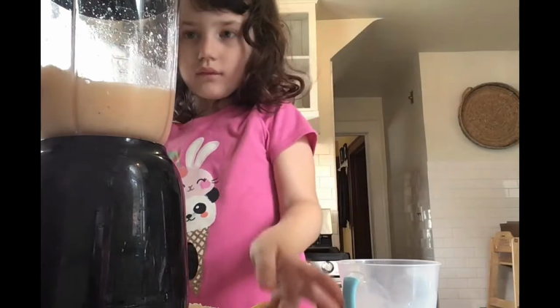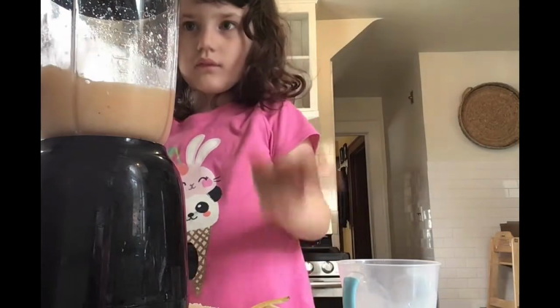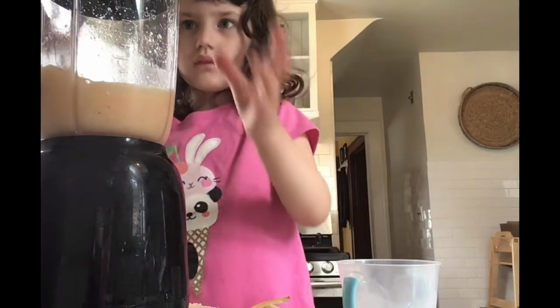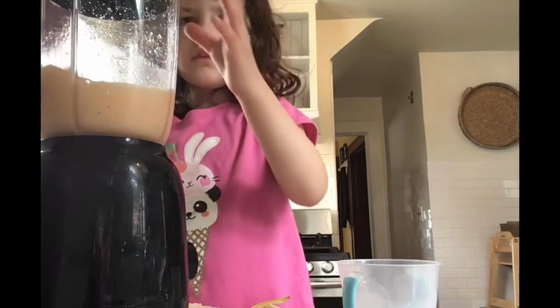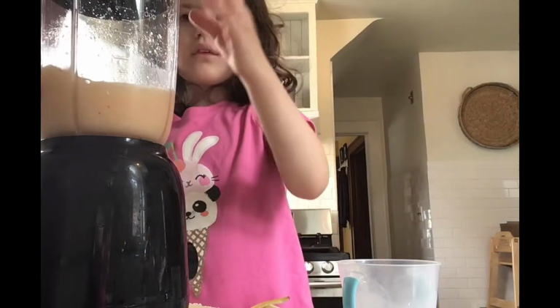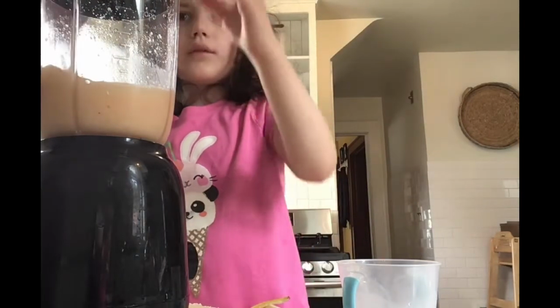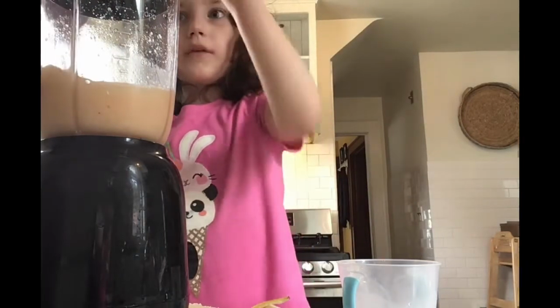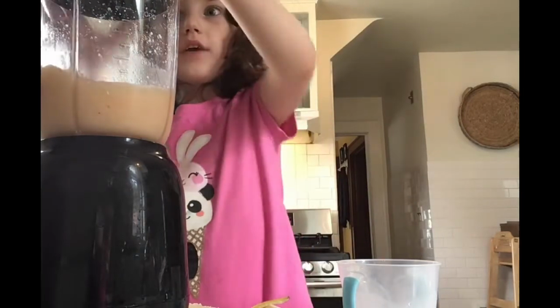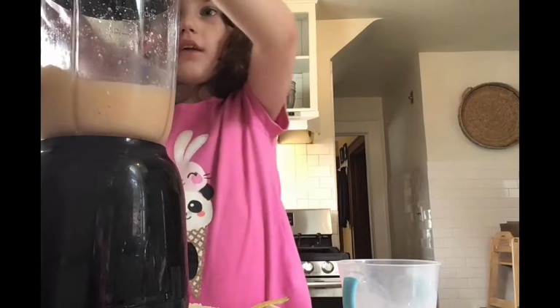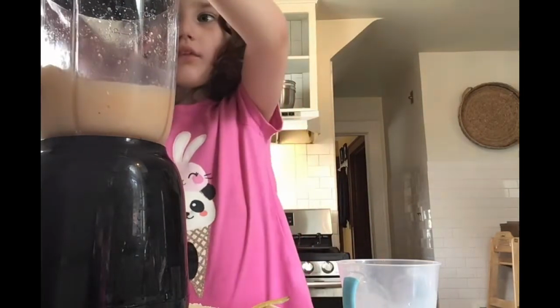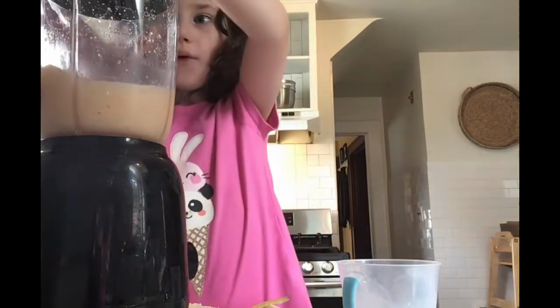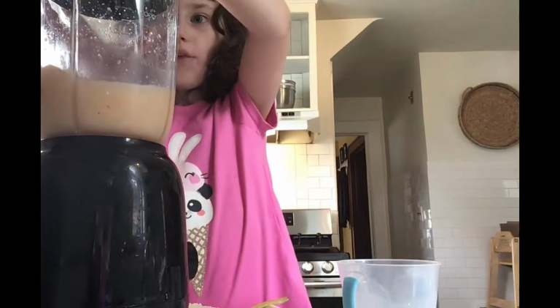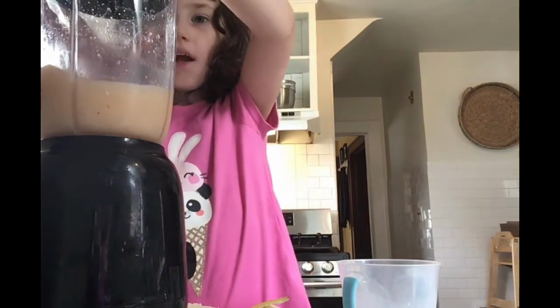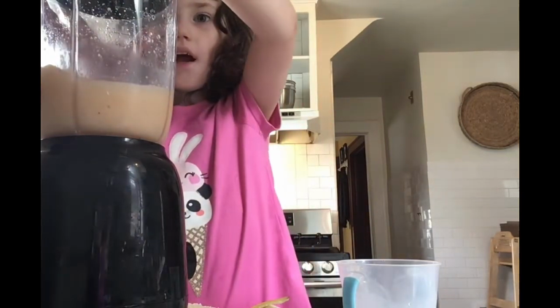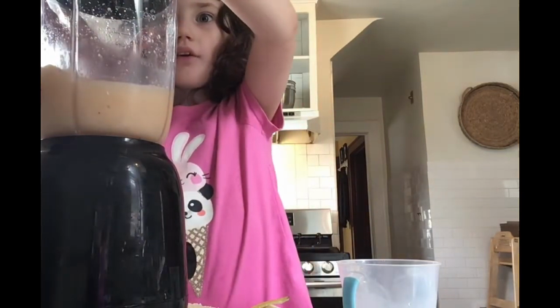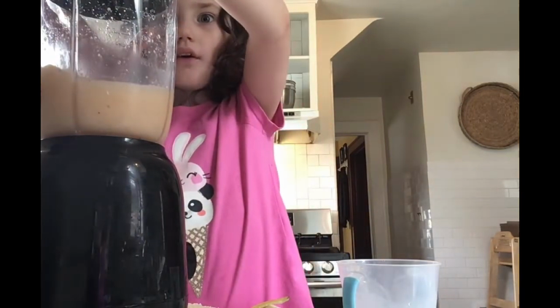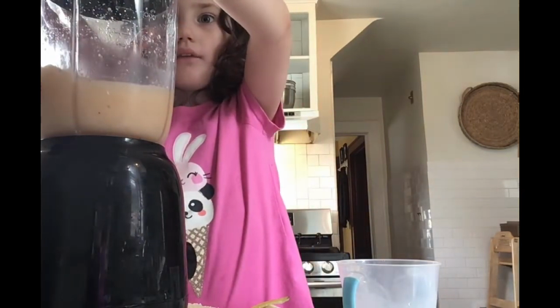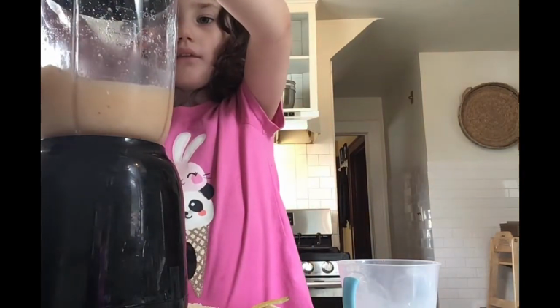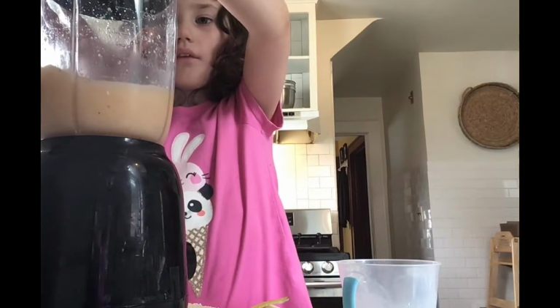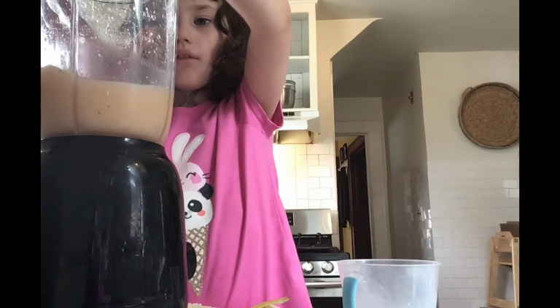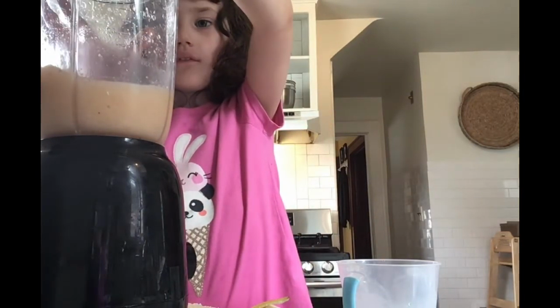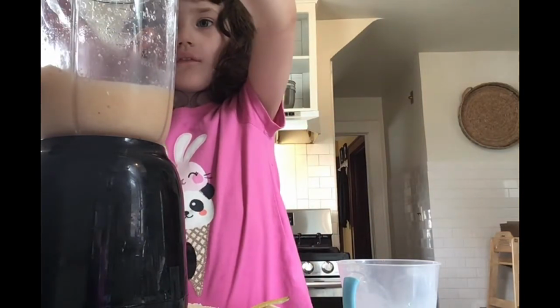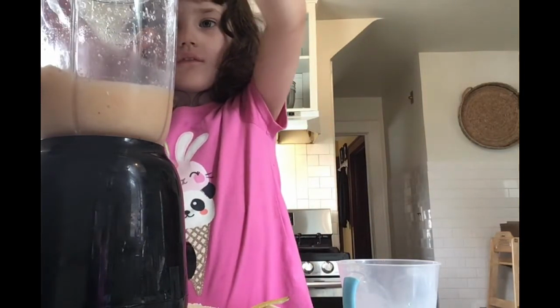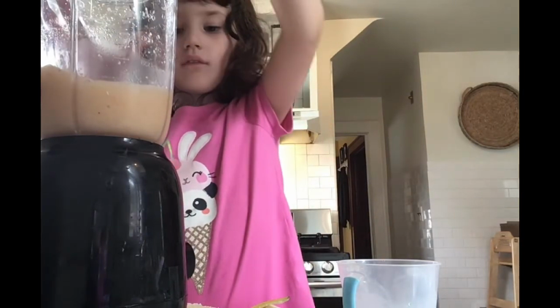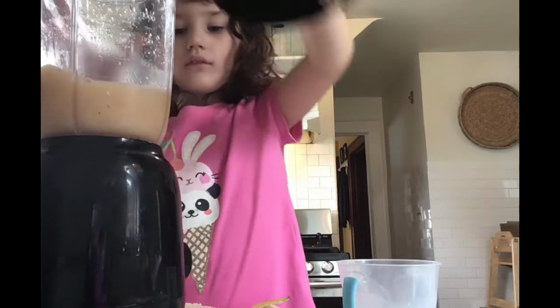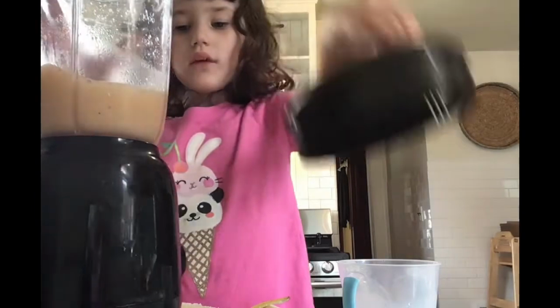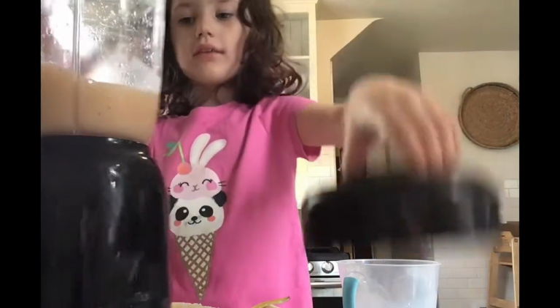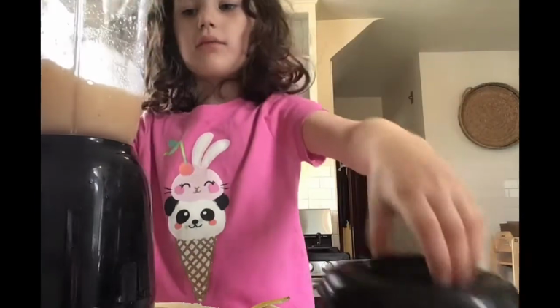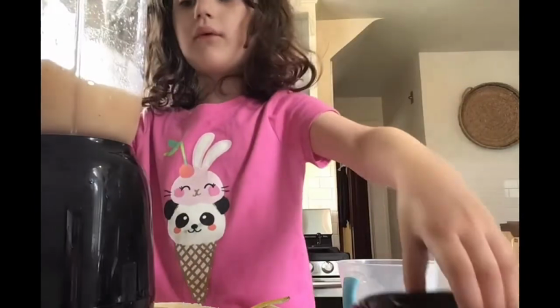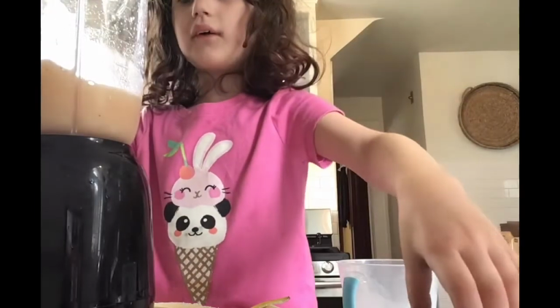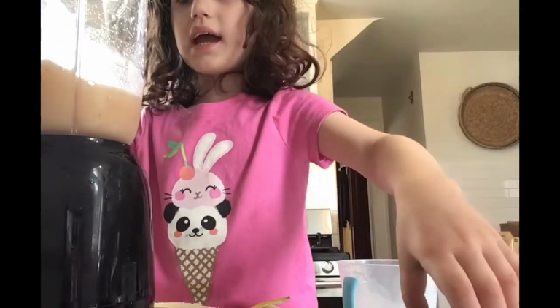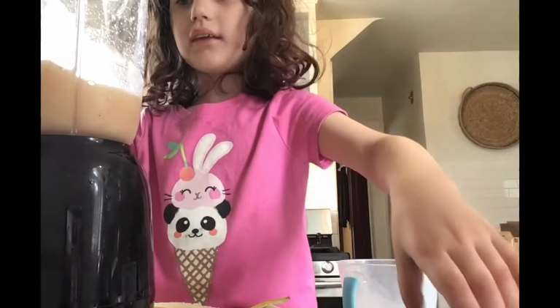This is going to be the fakest smoothie I ever owned. Let's pour it.